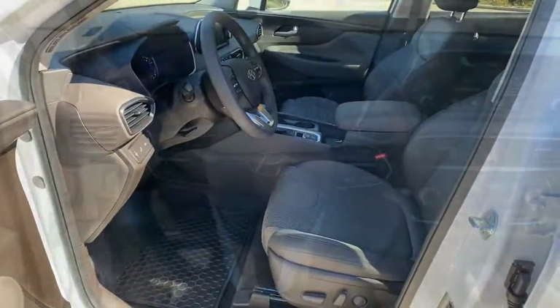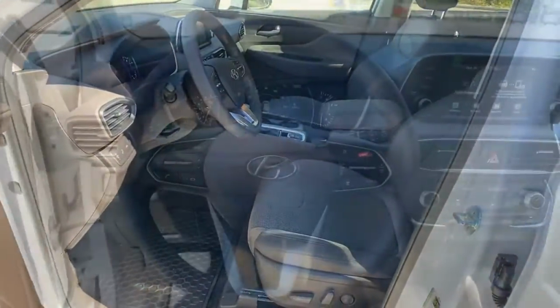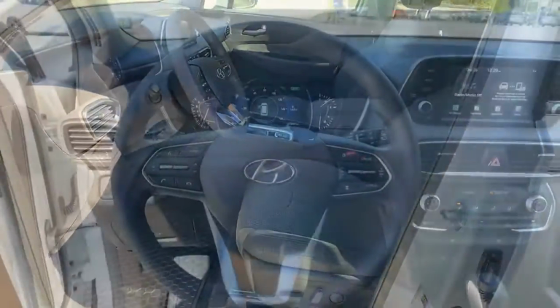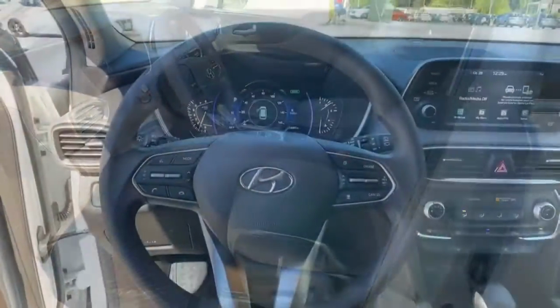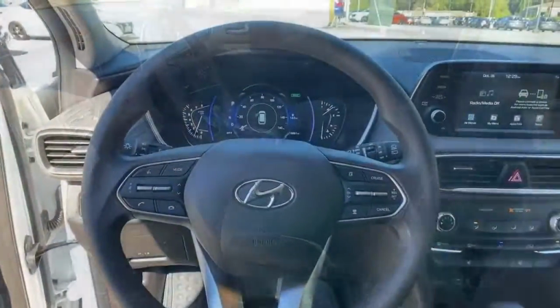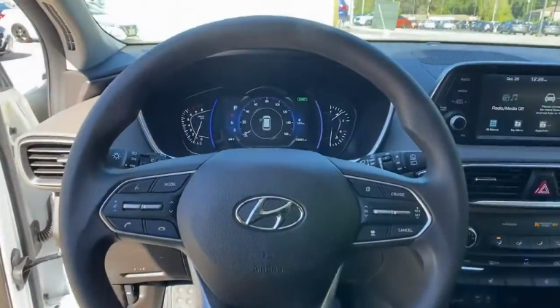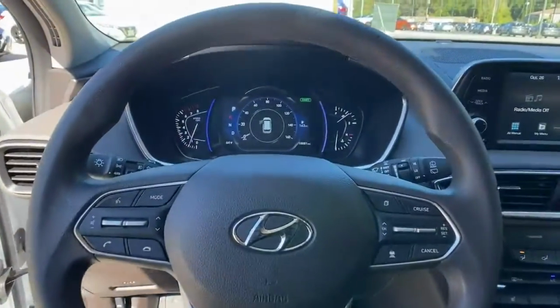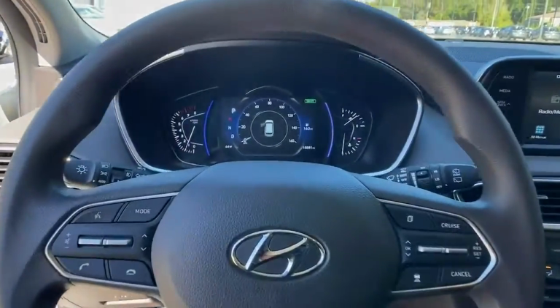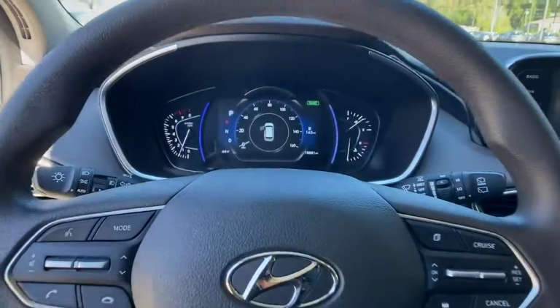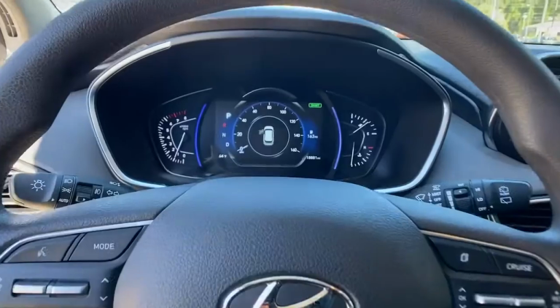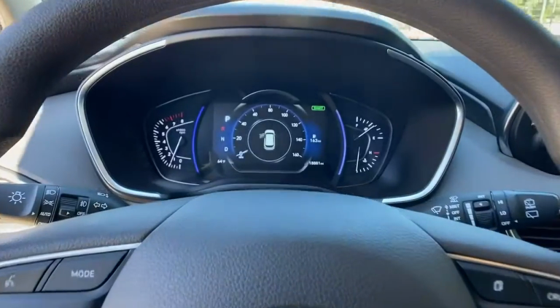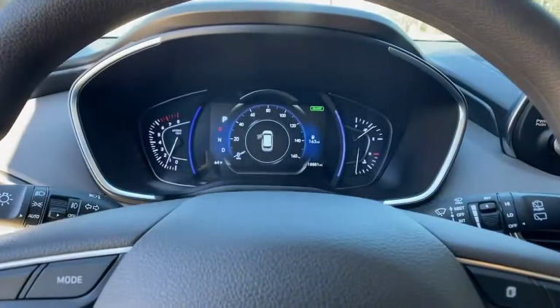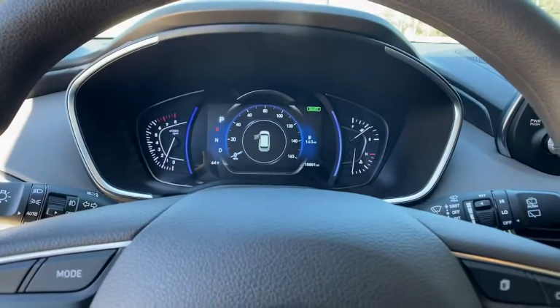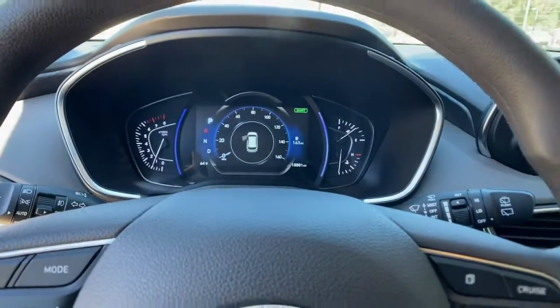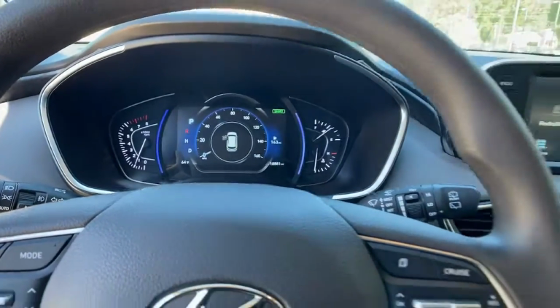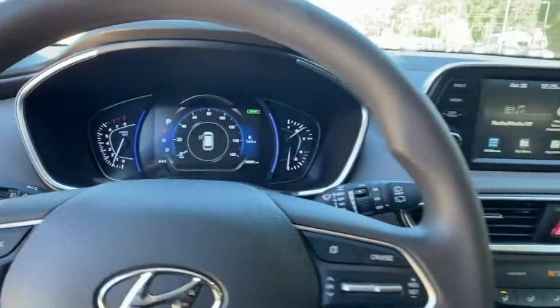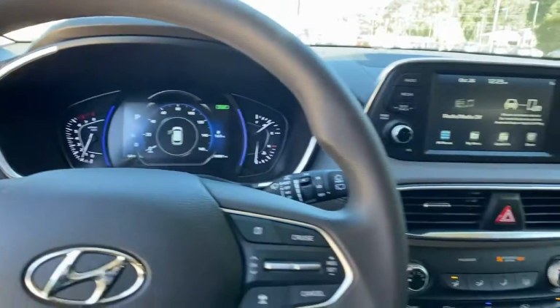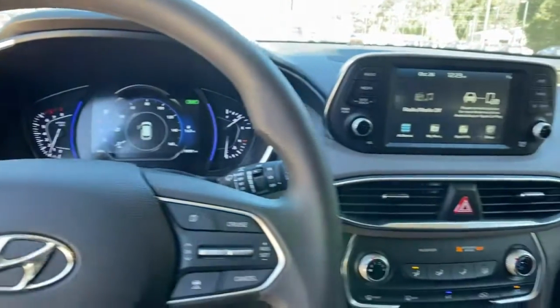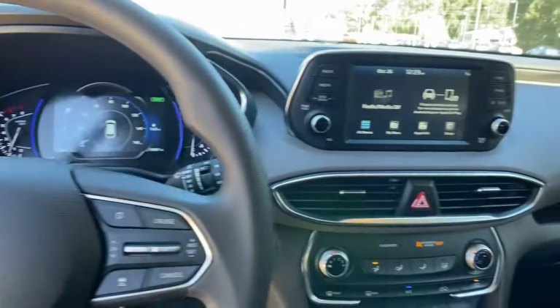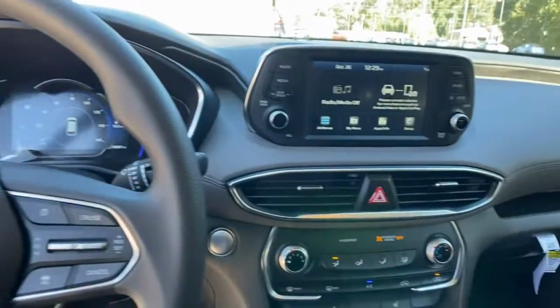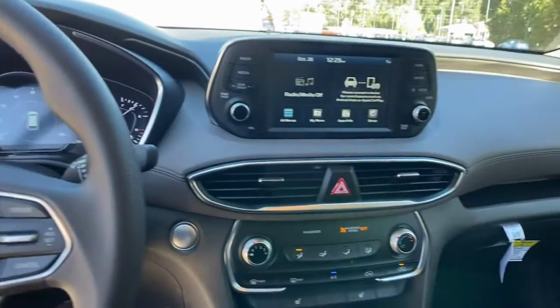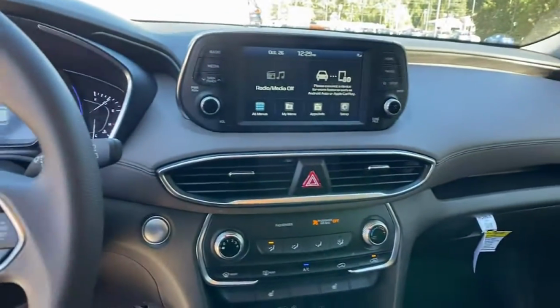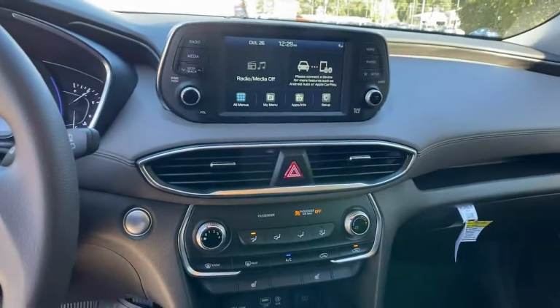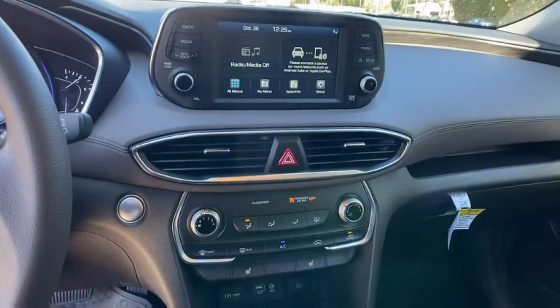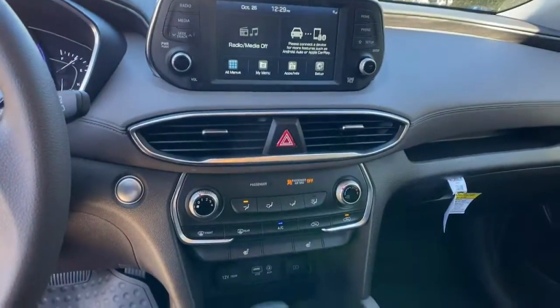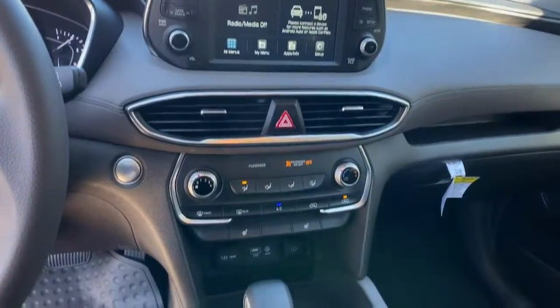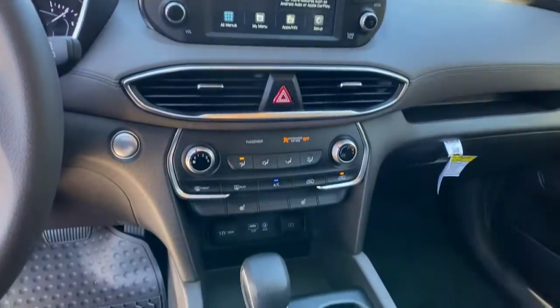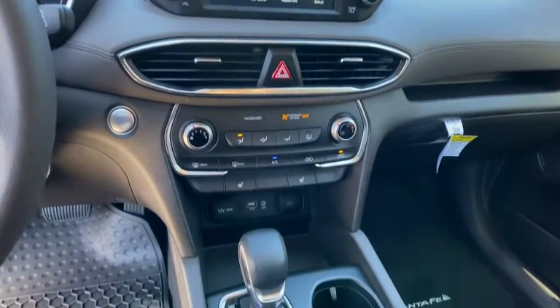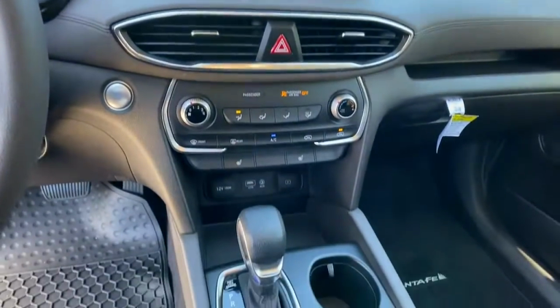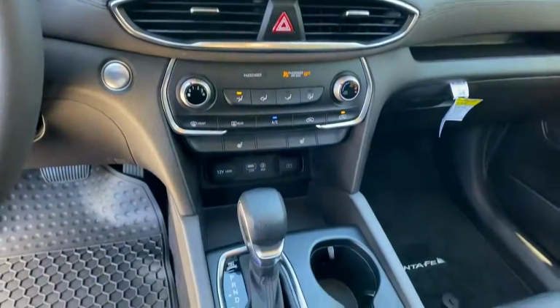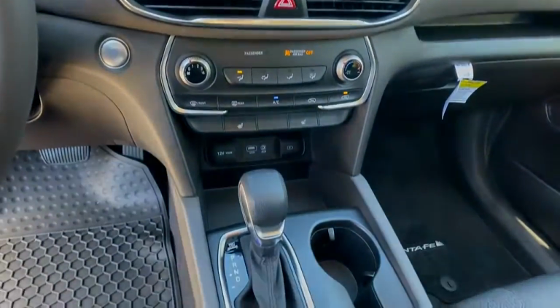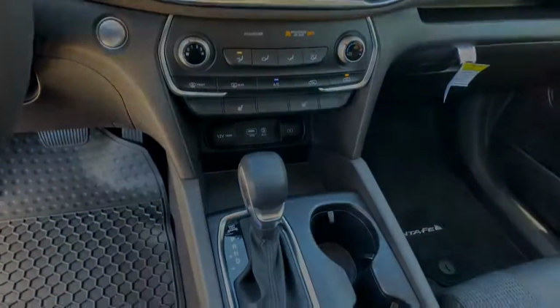Make getting from point A to point B a thing of beauty in this refined and capable Santa Fe.